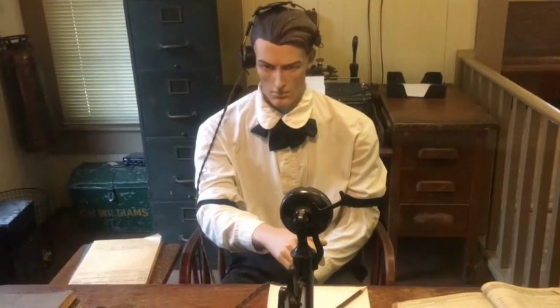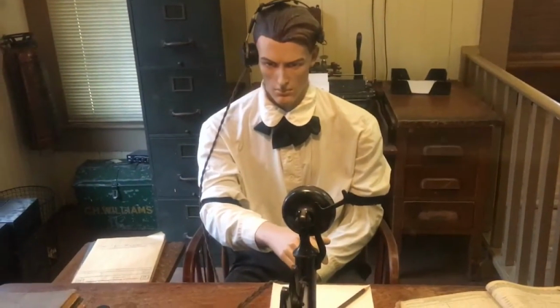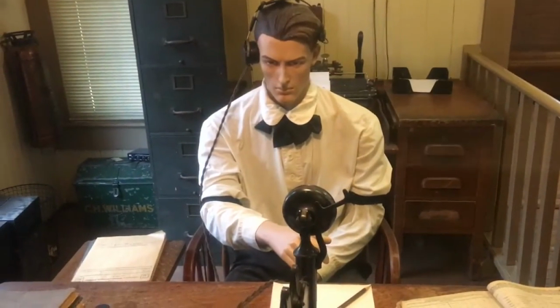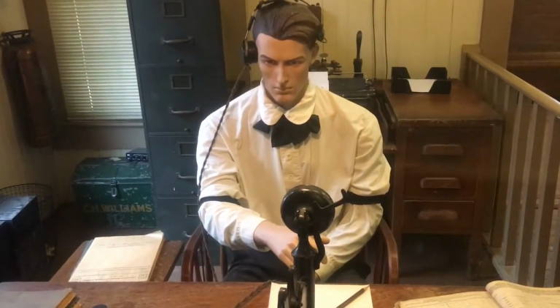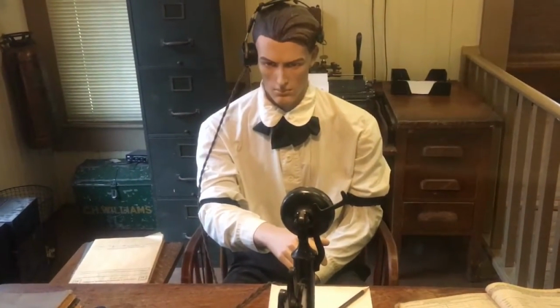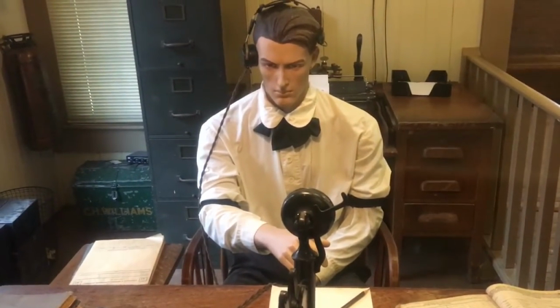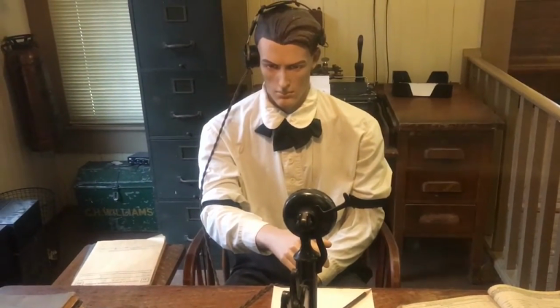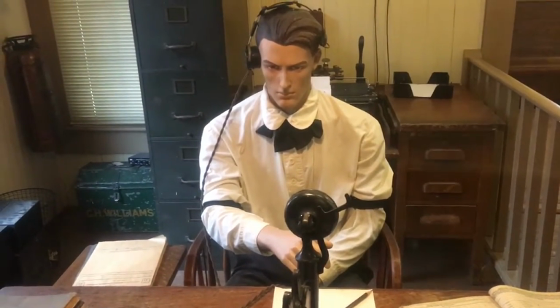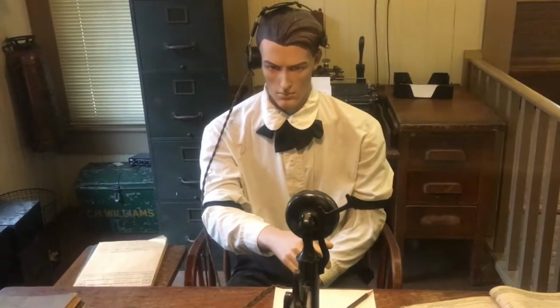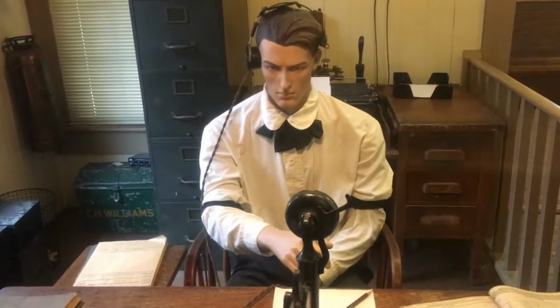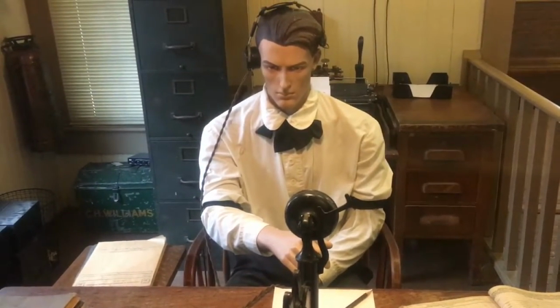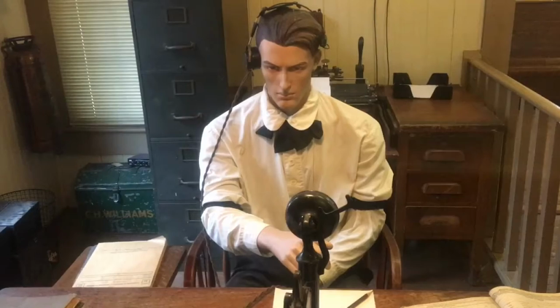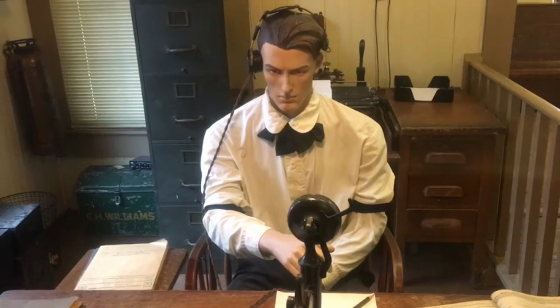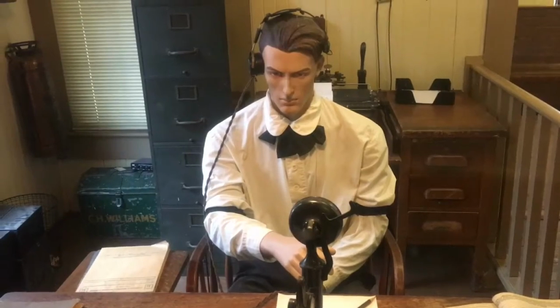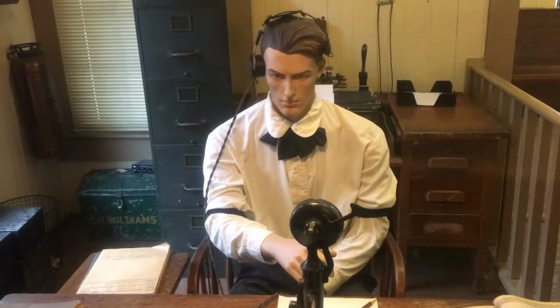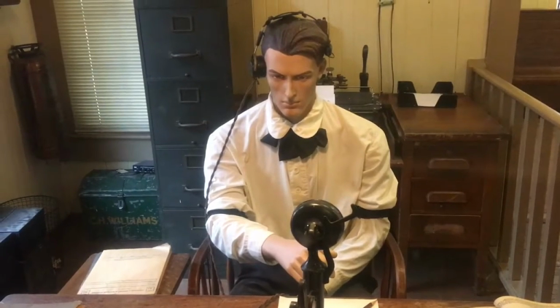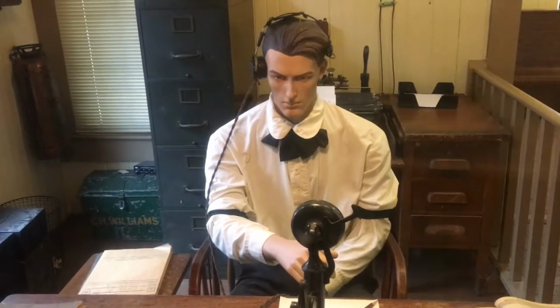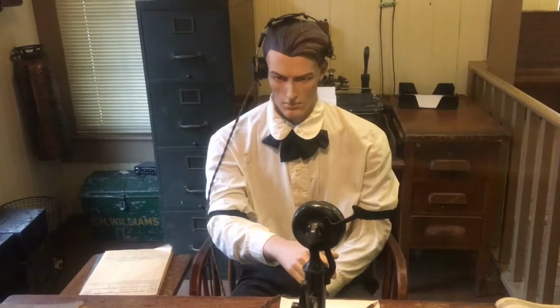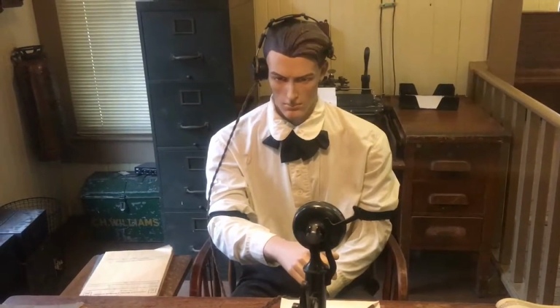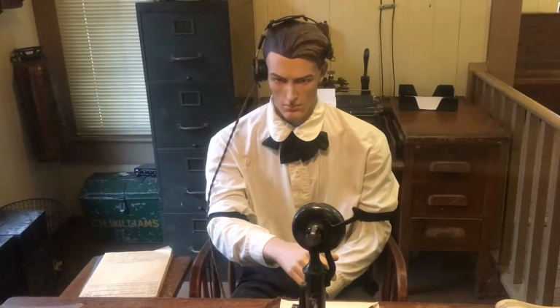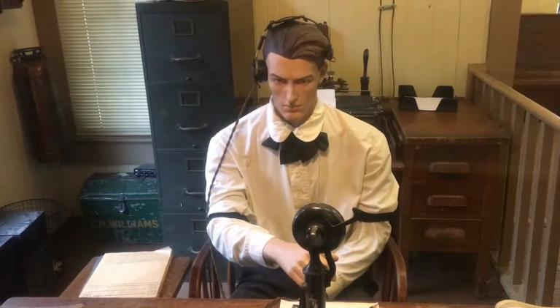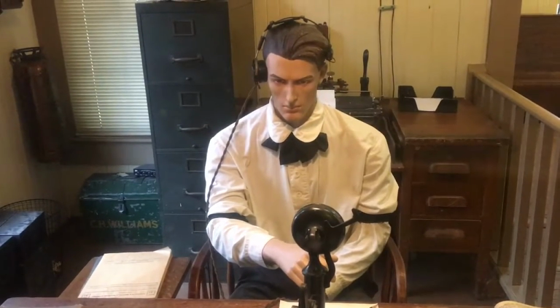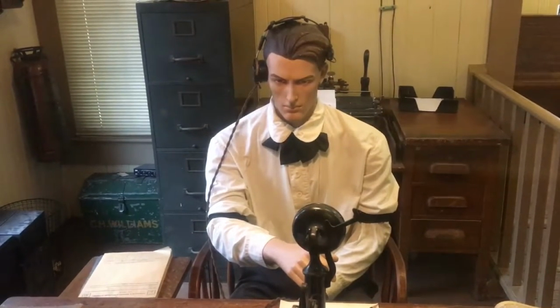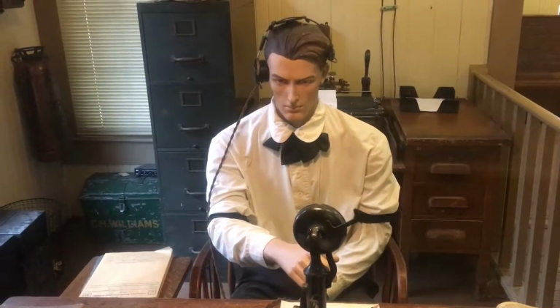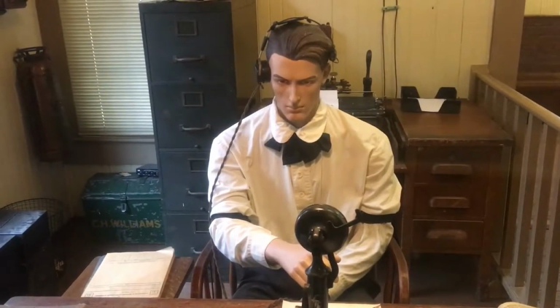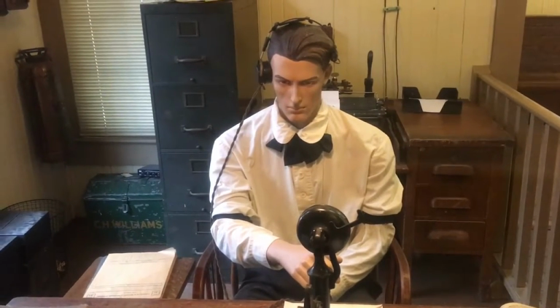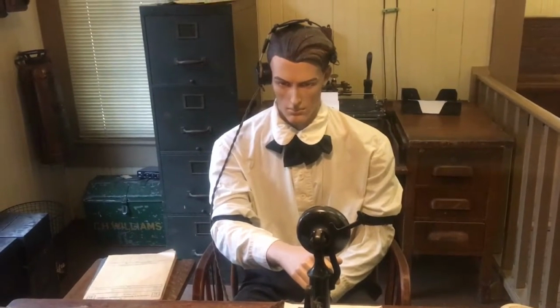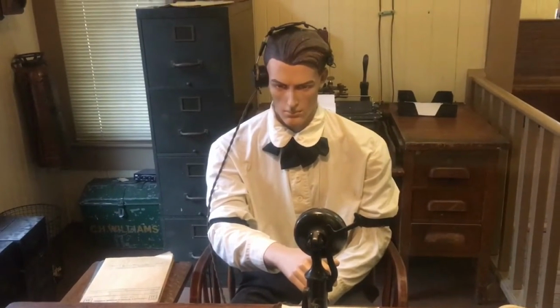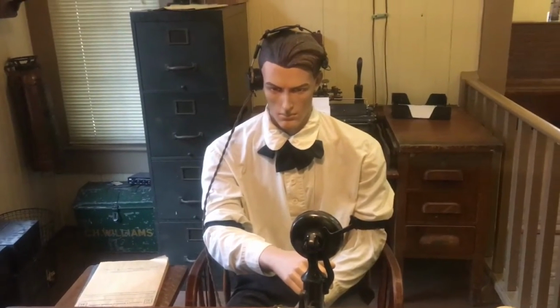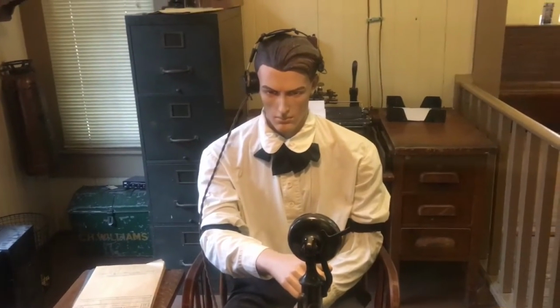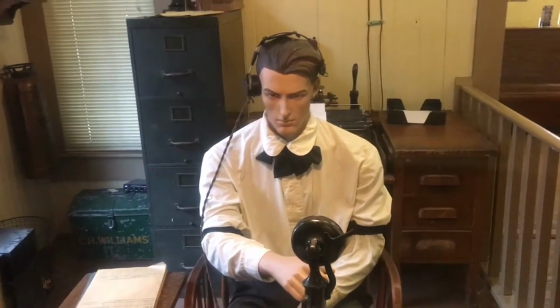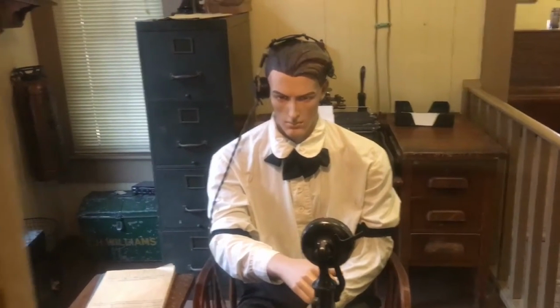Excuse me sir, can I get a couple of tickets please? Sir? That's fine.